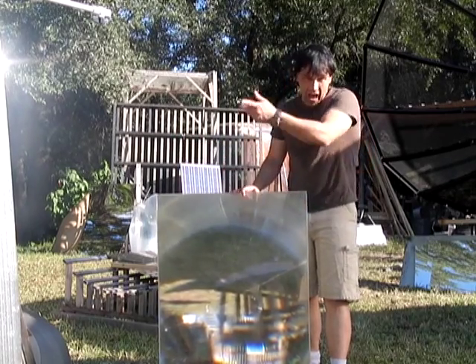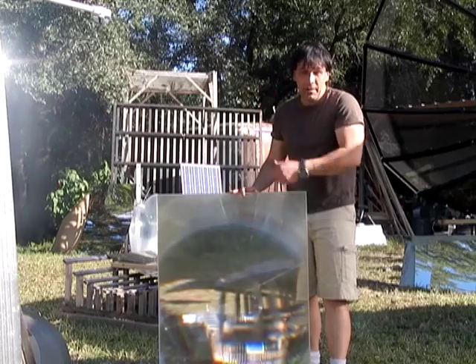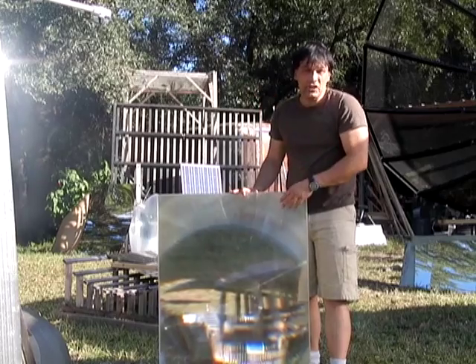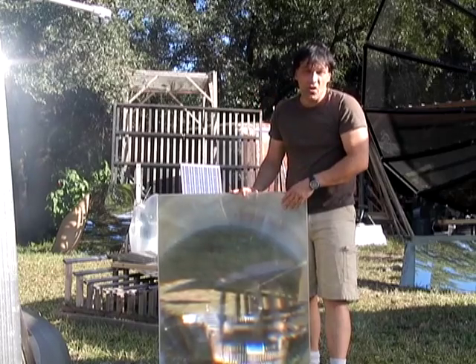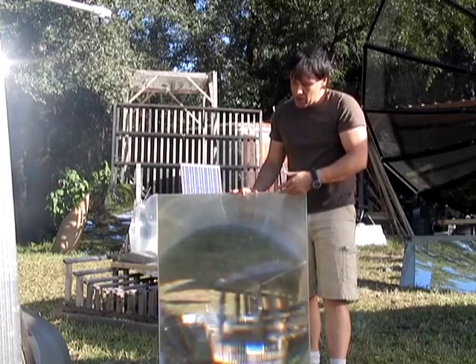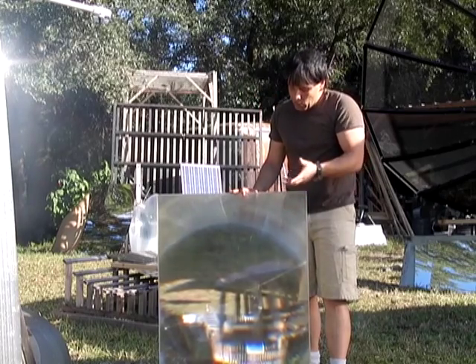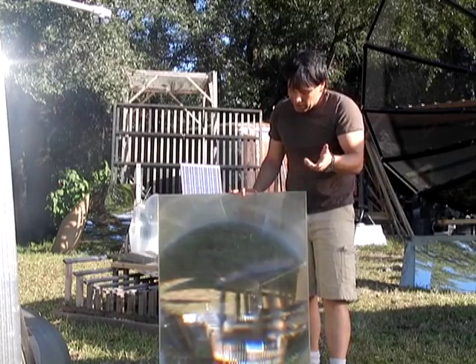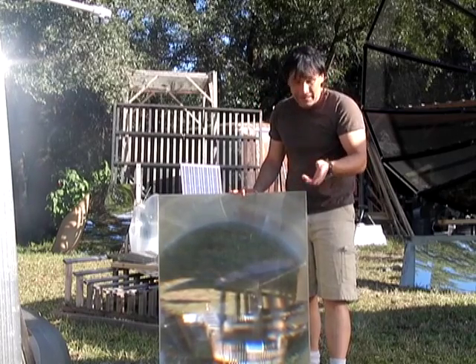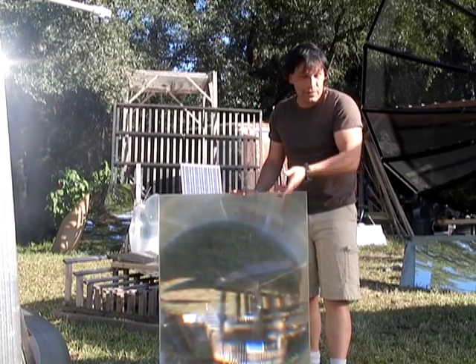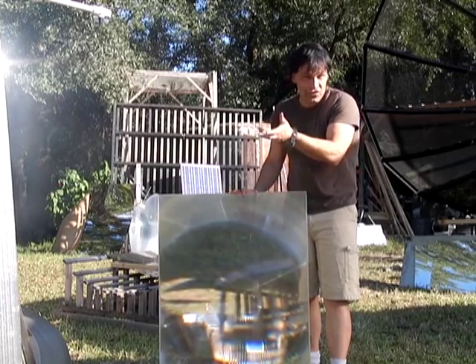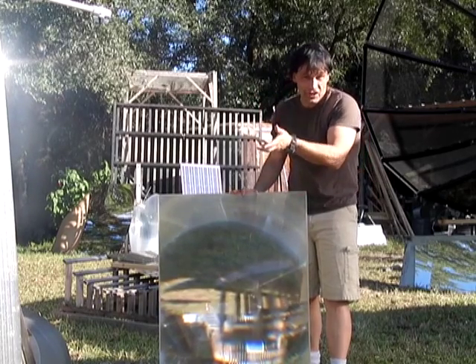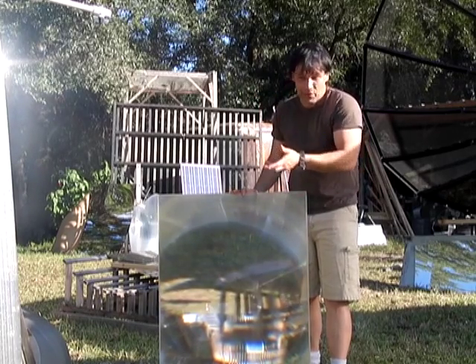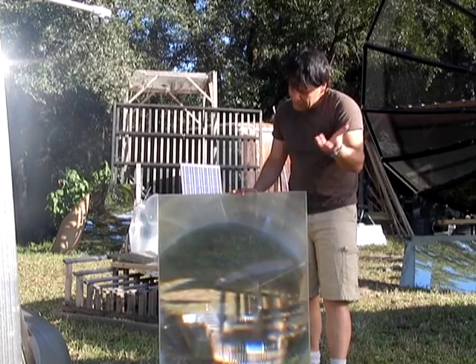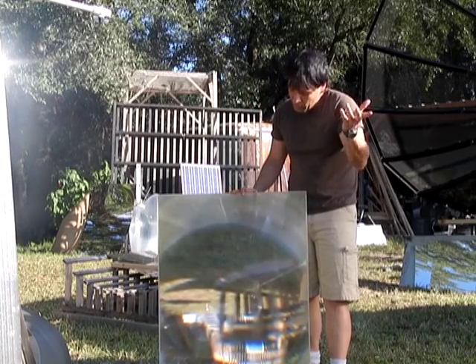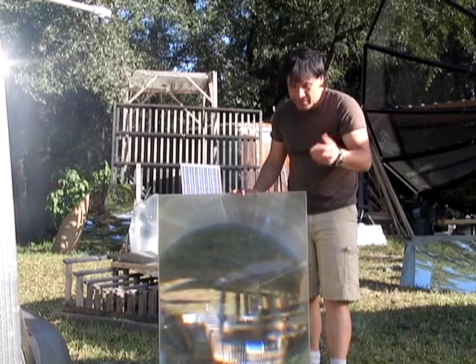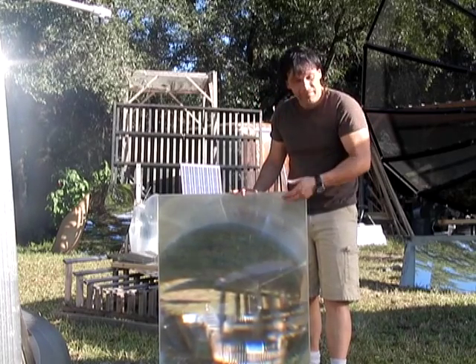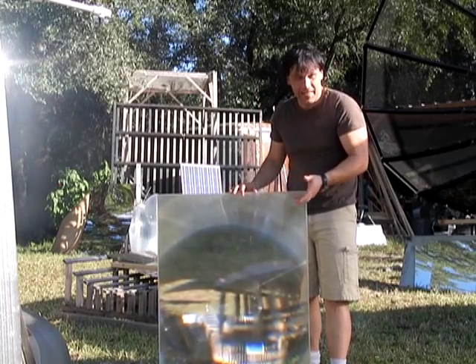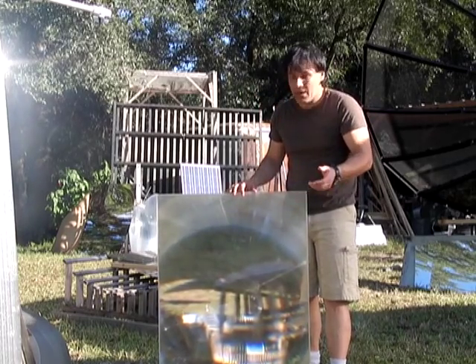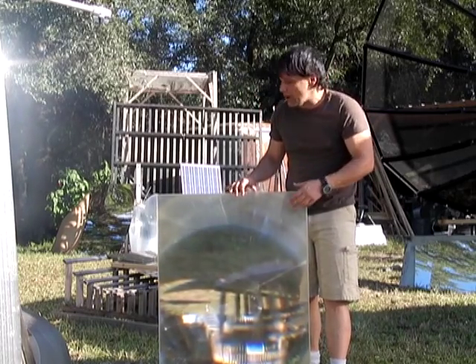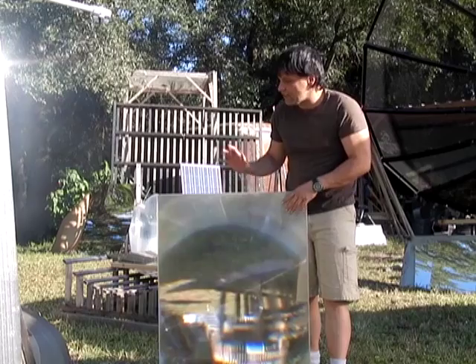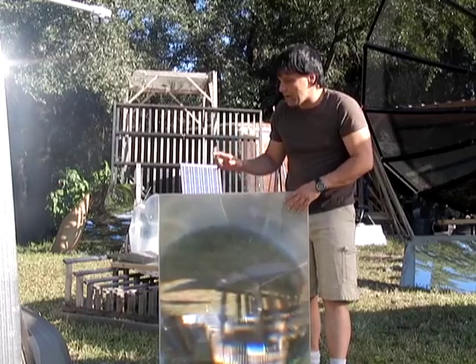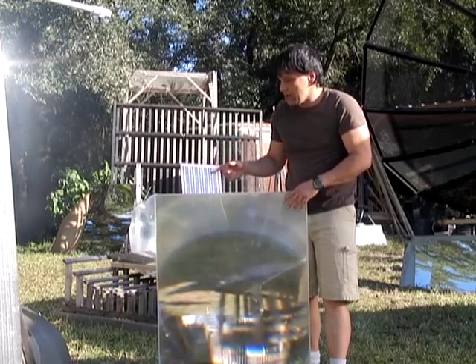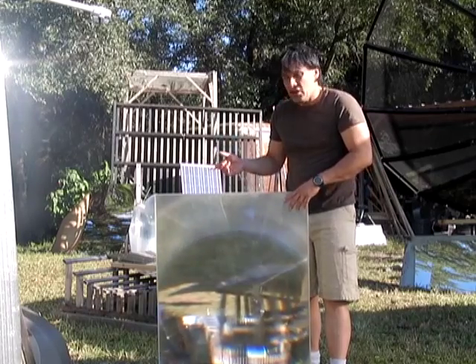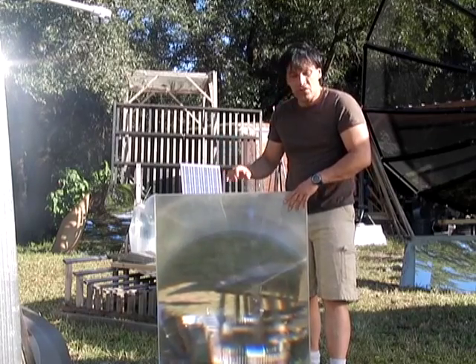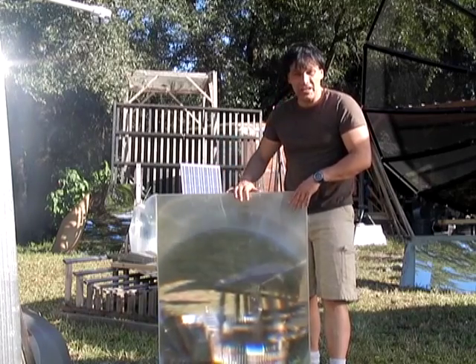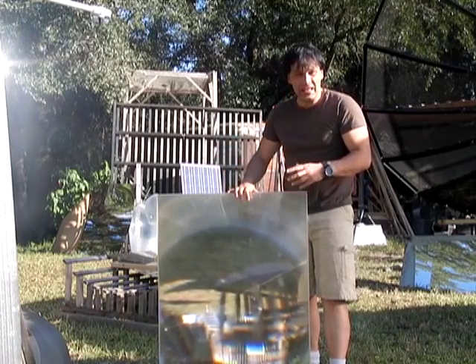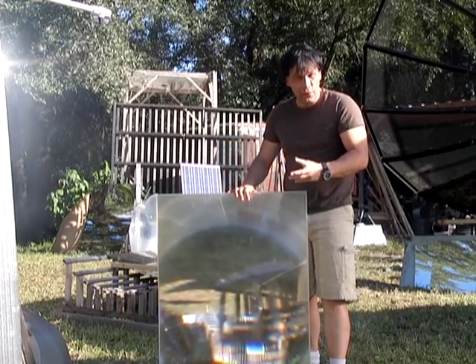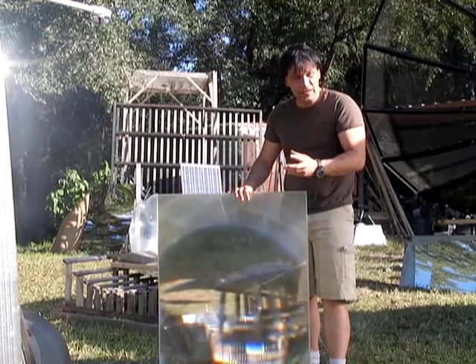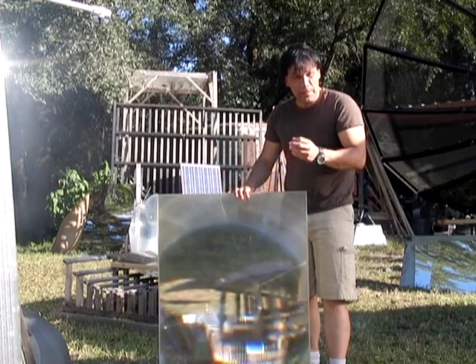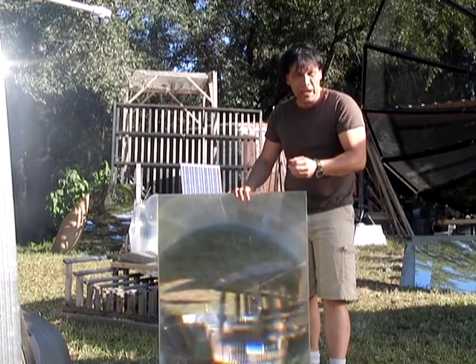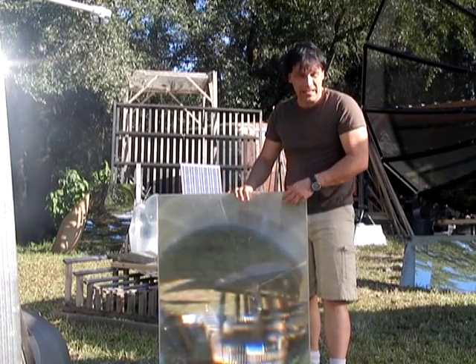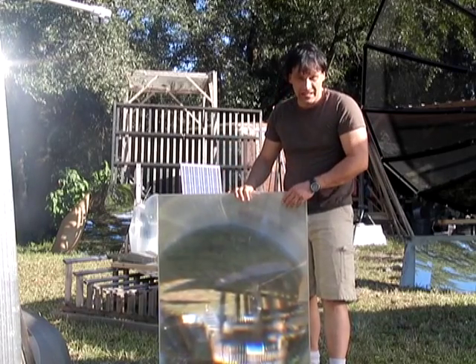I'm going to be showing you a quick little demonstration burning some wood. It's not that impressive, but you'll see the difference in the beam intensity.